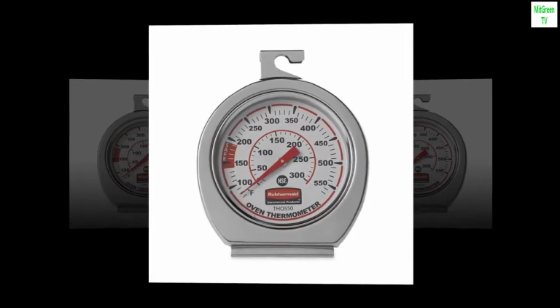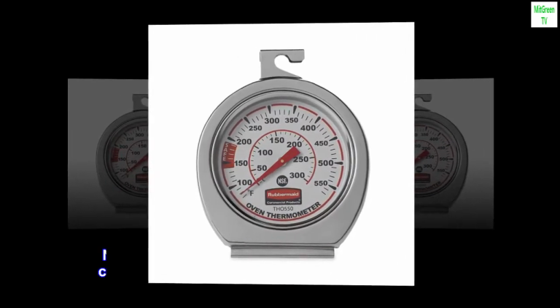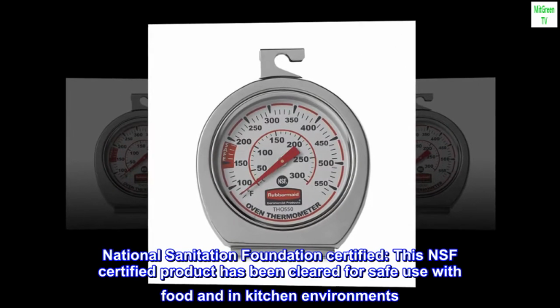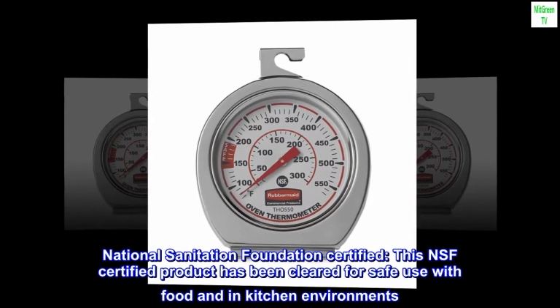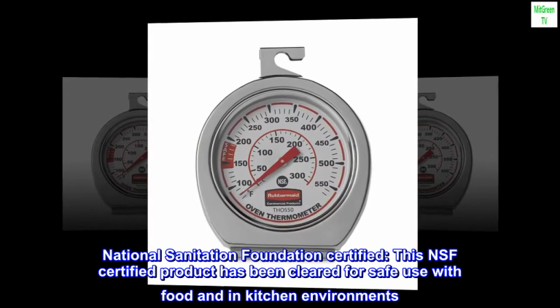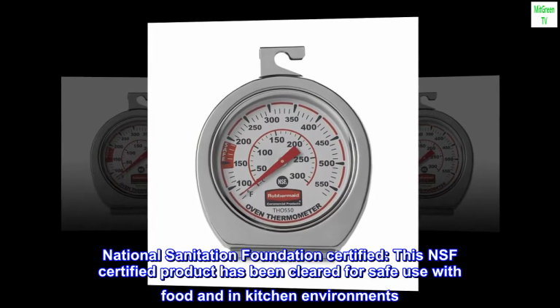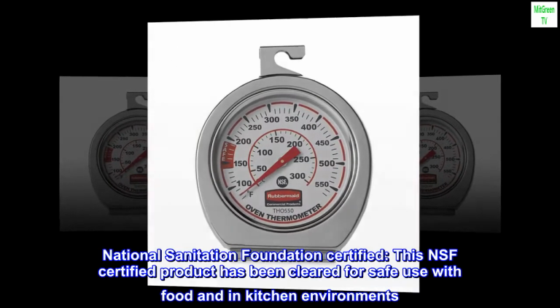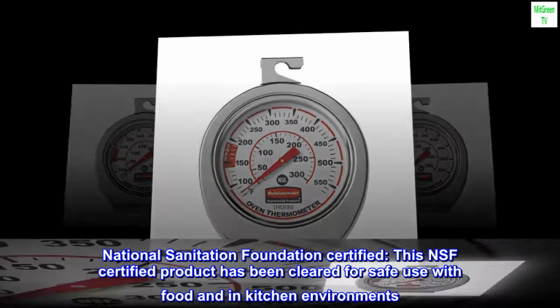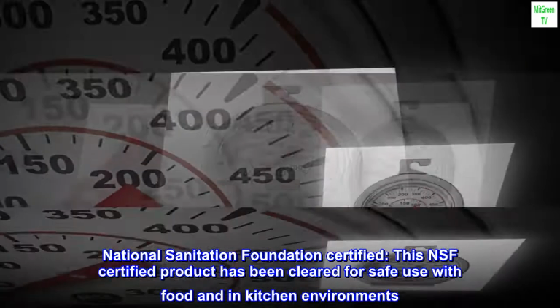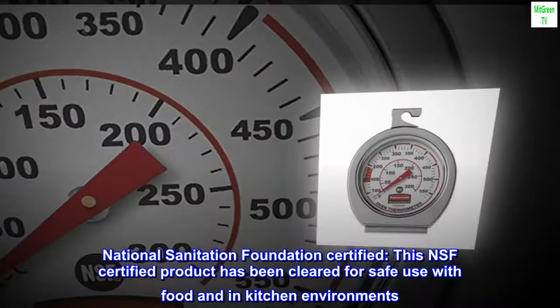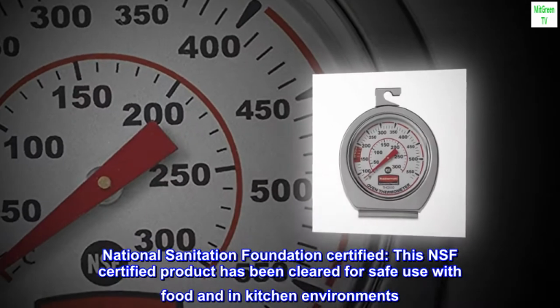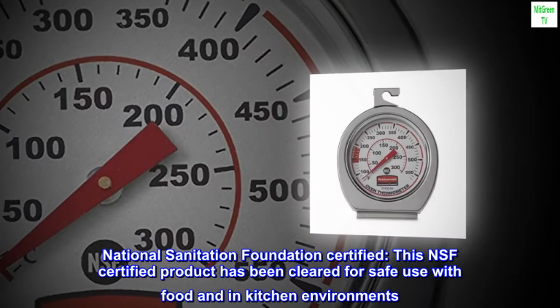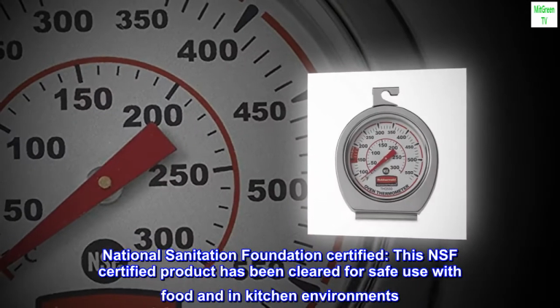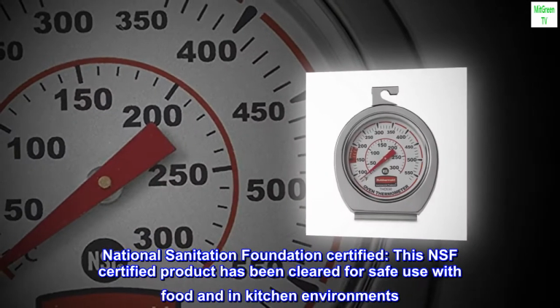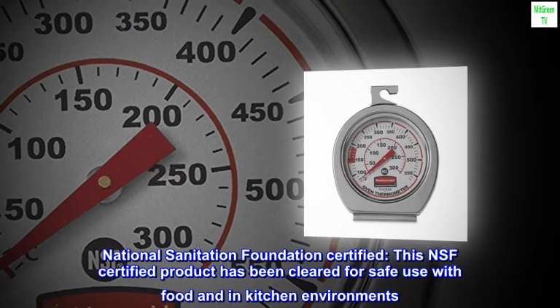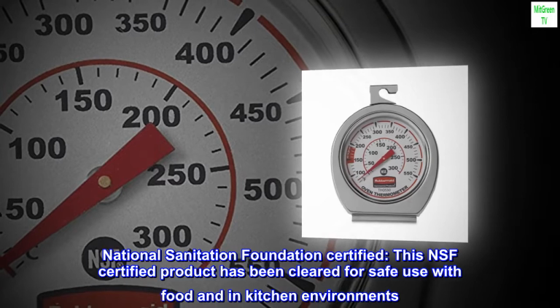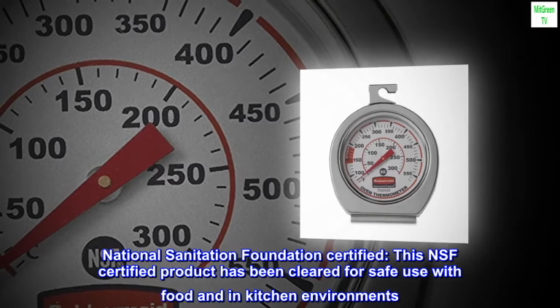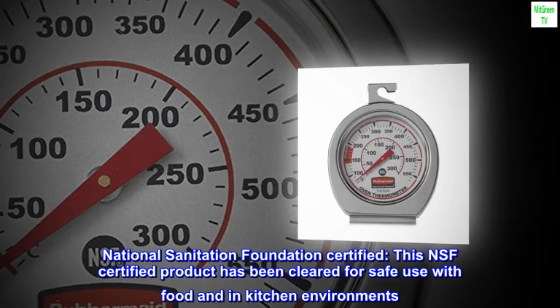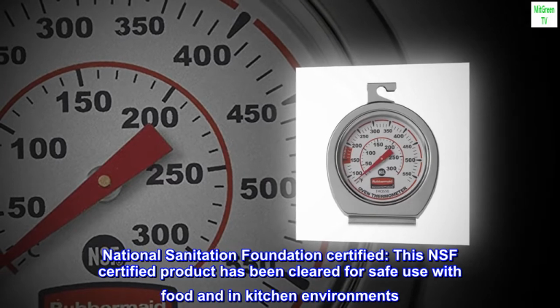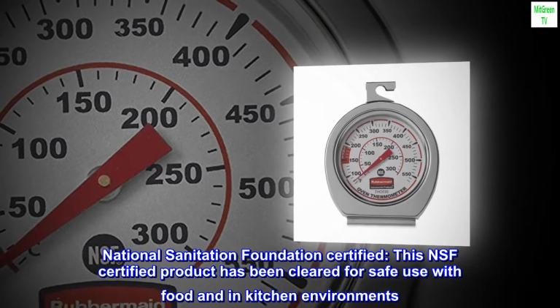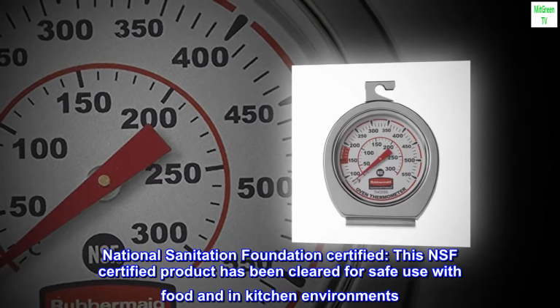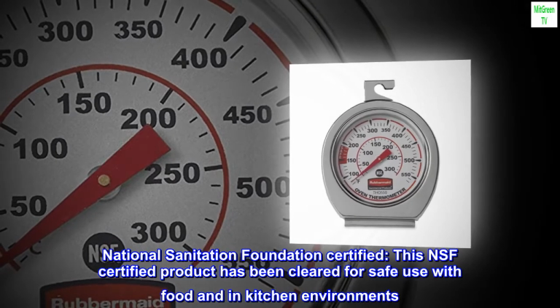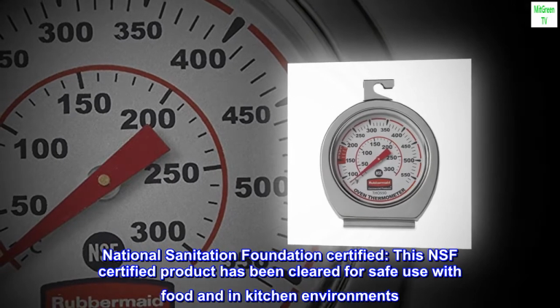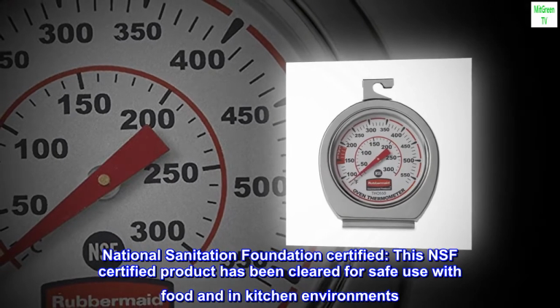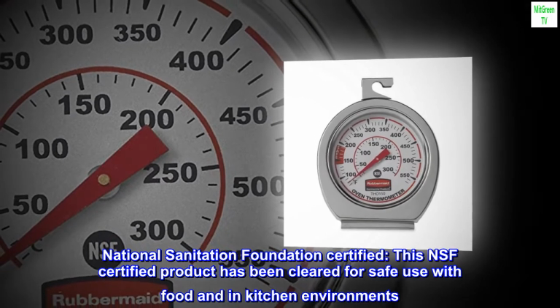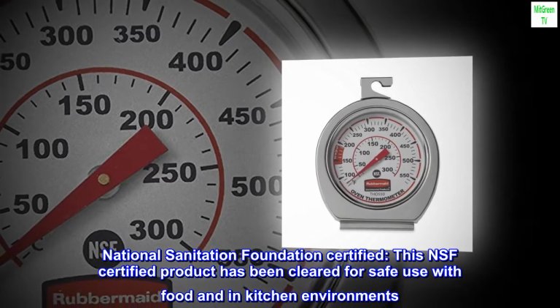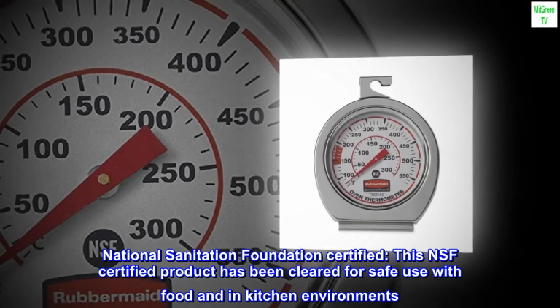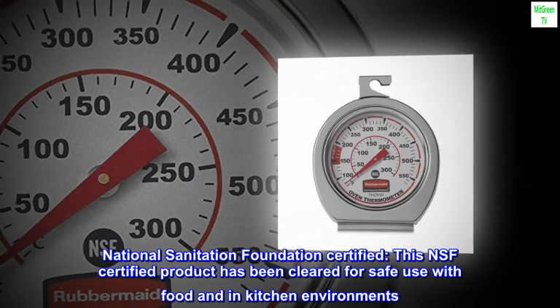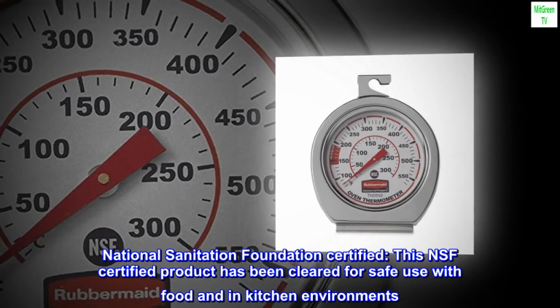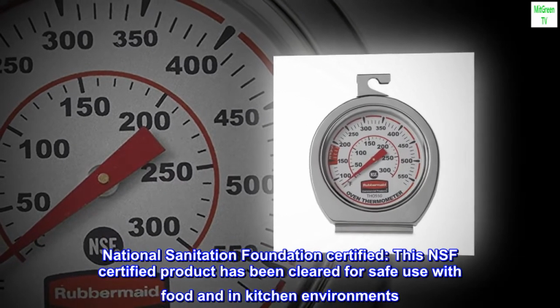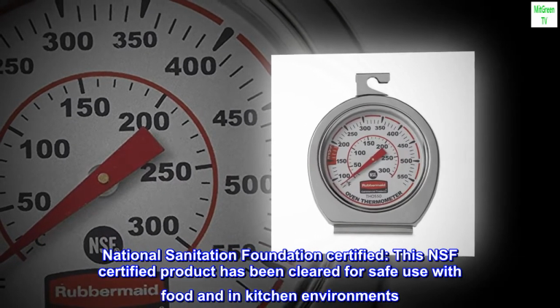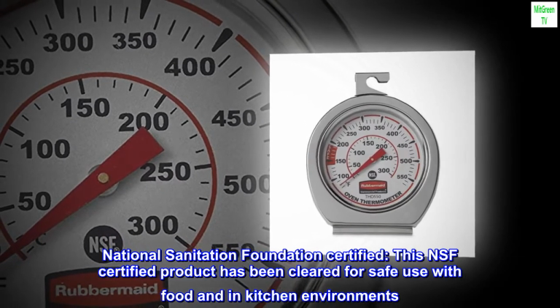National Sanitation Foundation certified. This NSF certified product has been cleared for safe use with food and in kitchen environments.